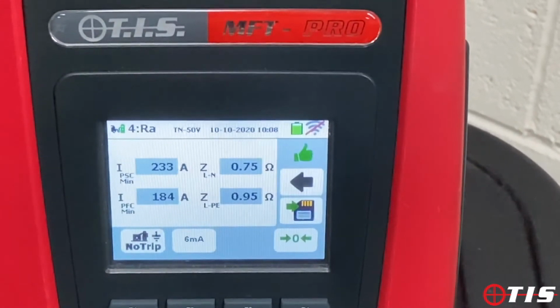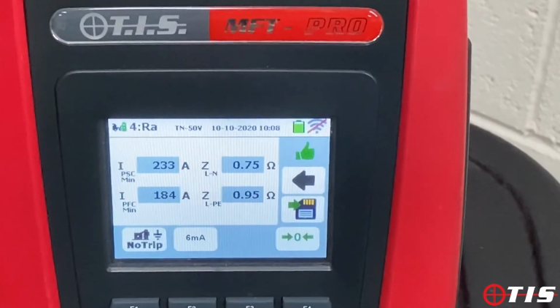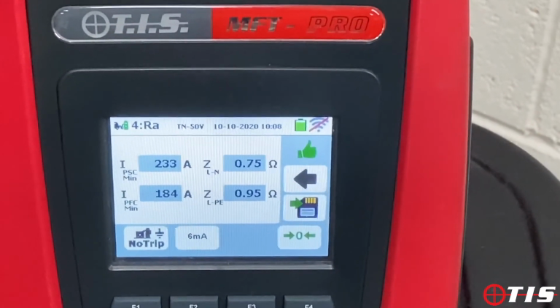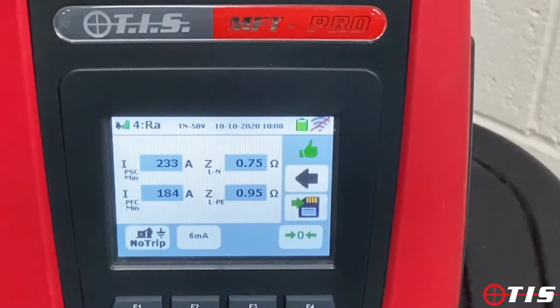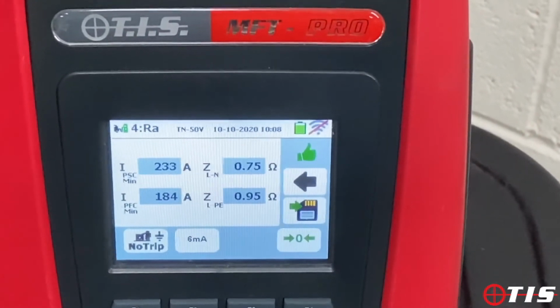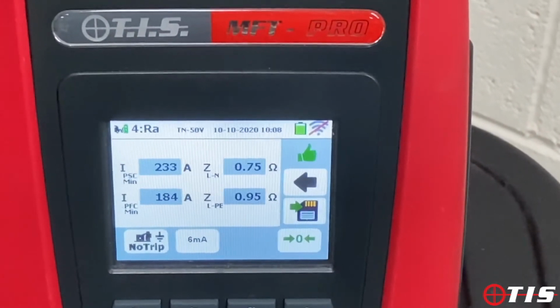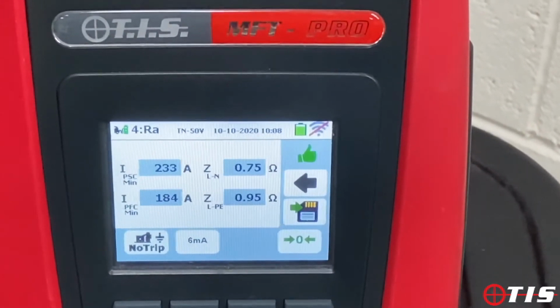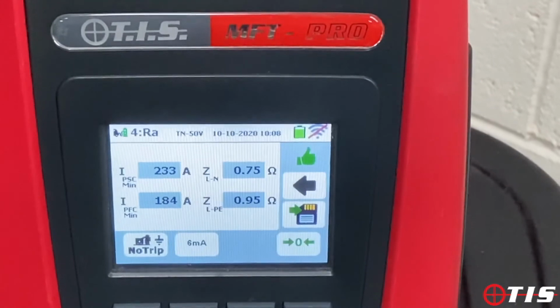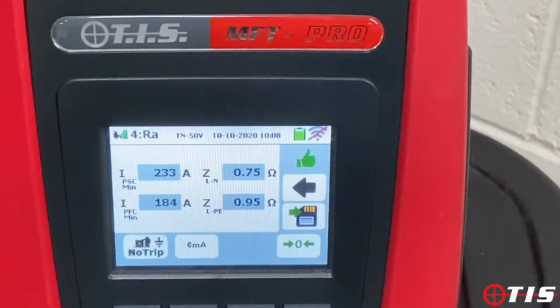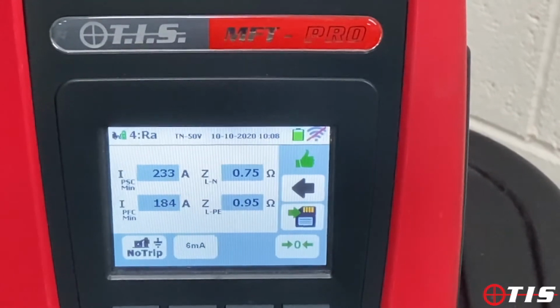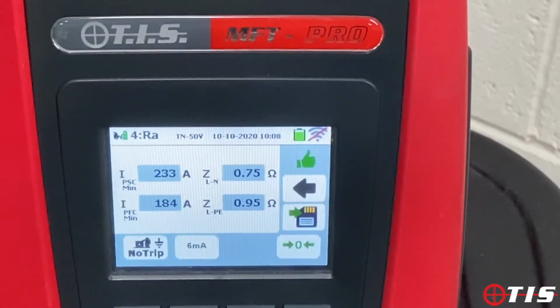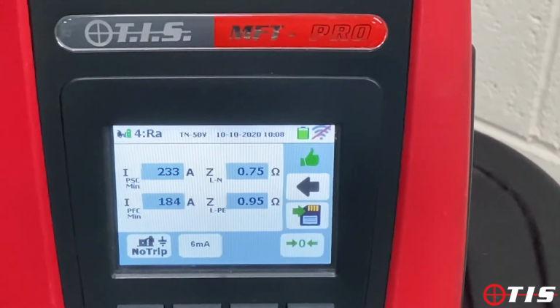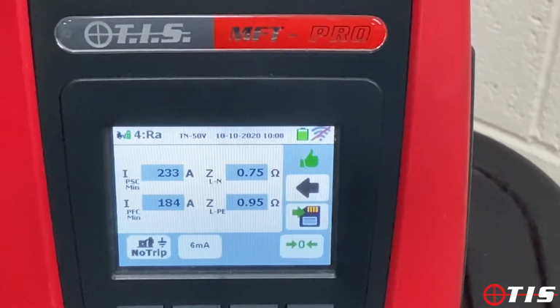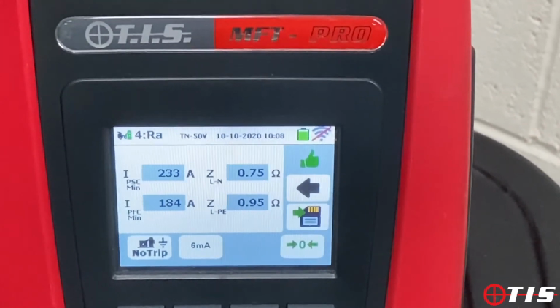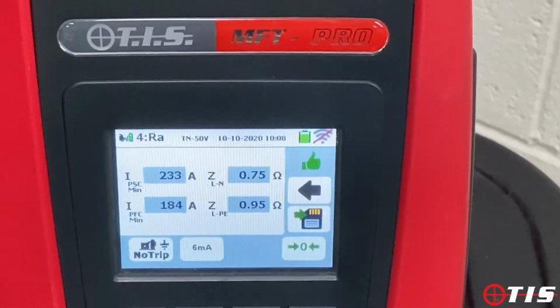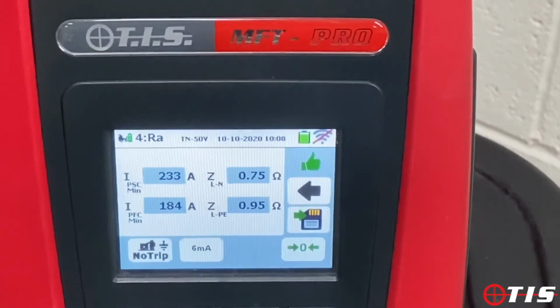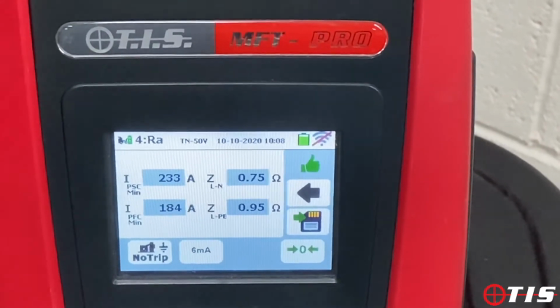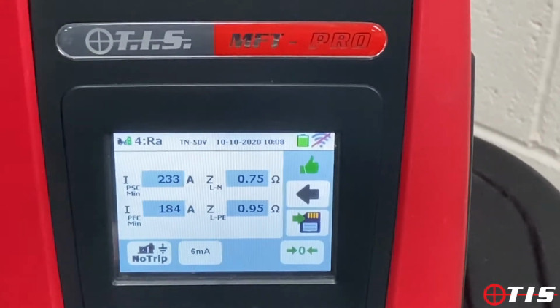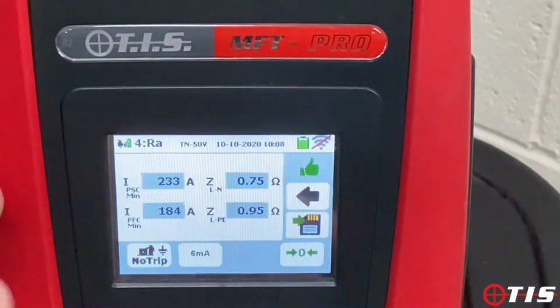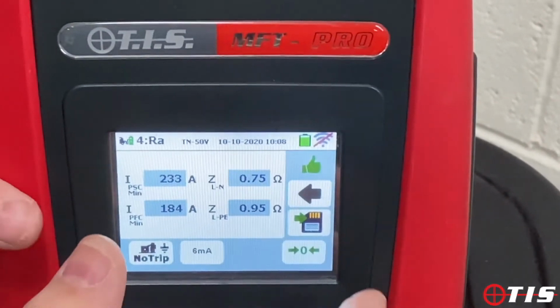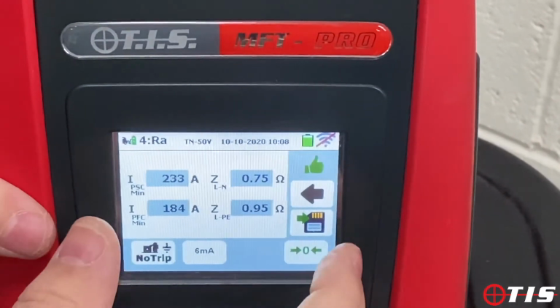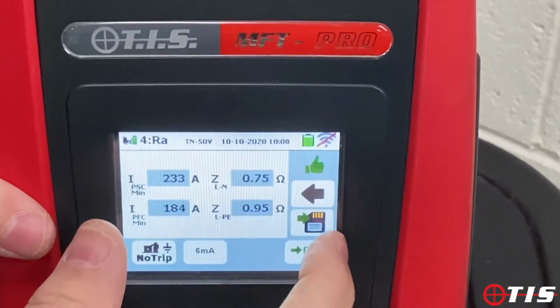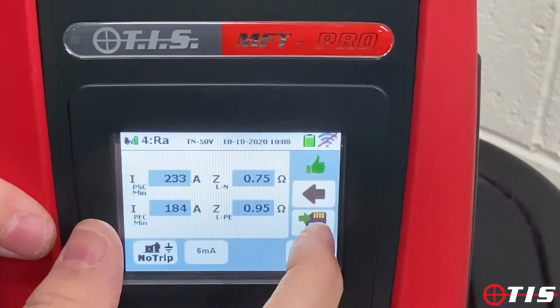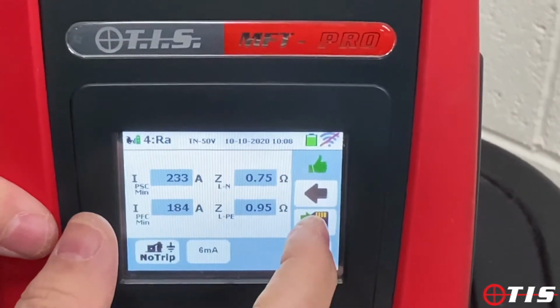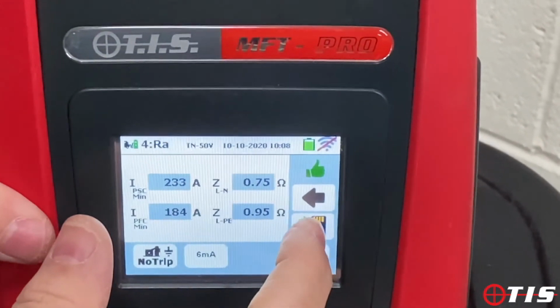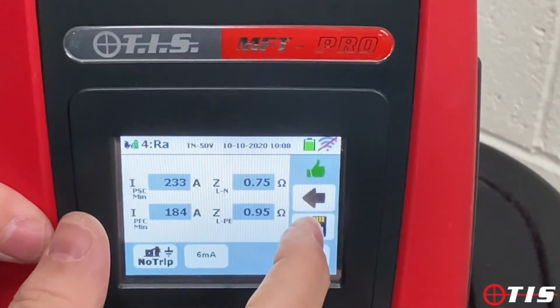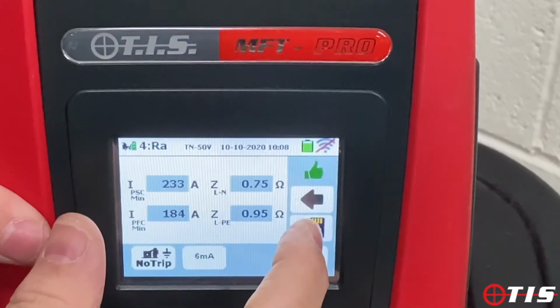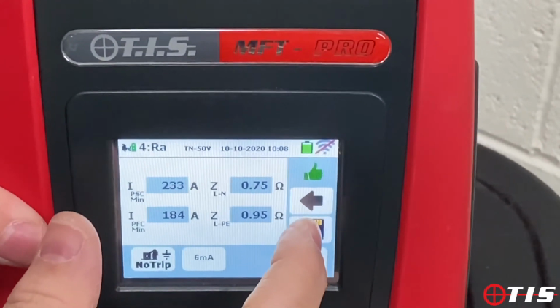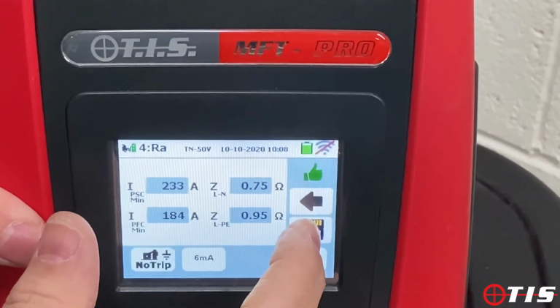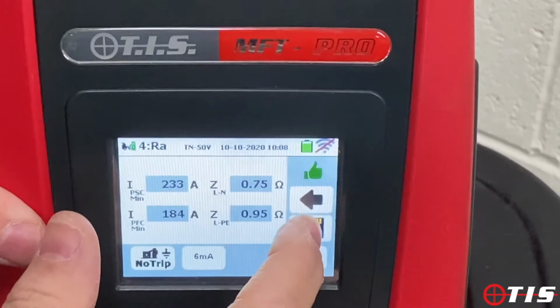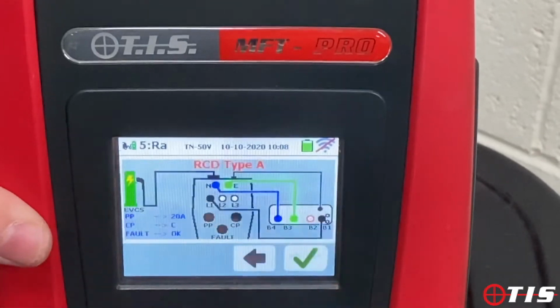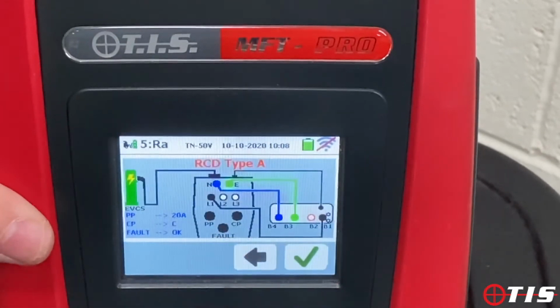The loop test is performed, the readings are good, my RCD hasn't tripped and we've got the results. We move on to the next sequence.